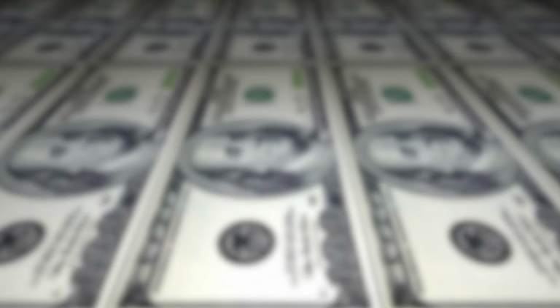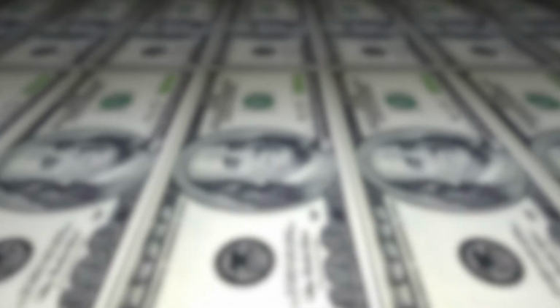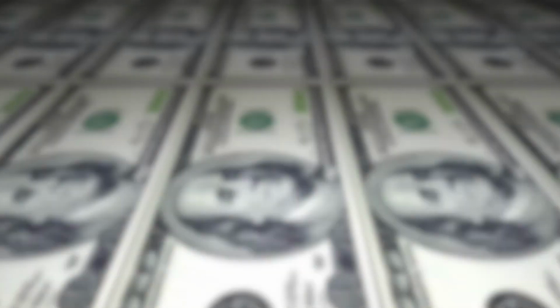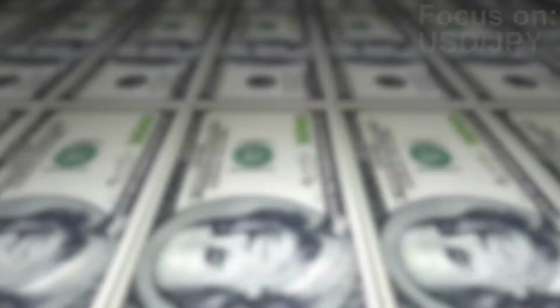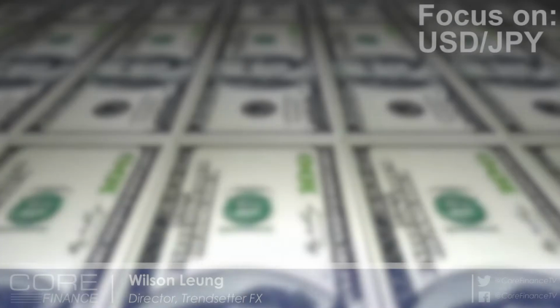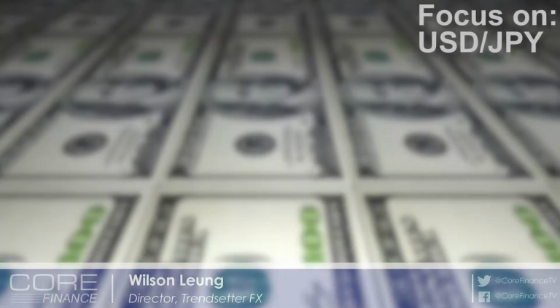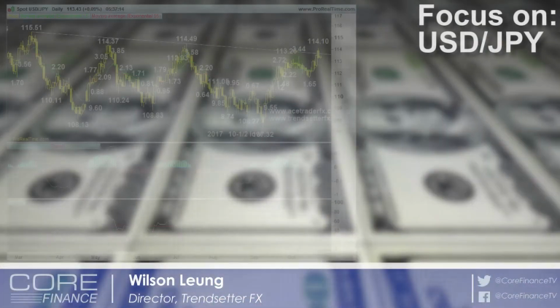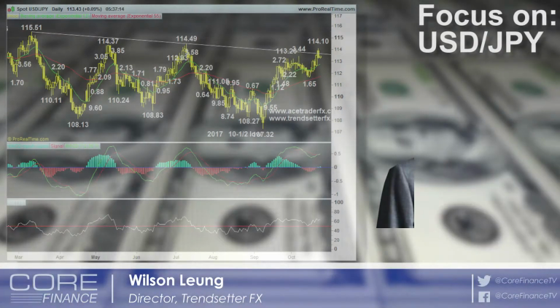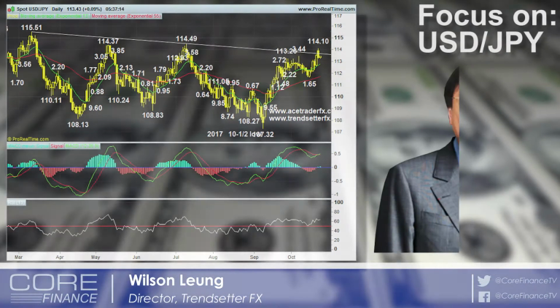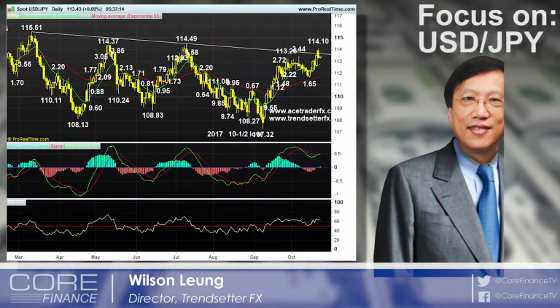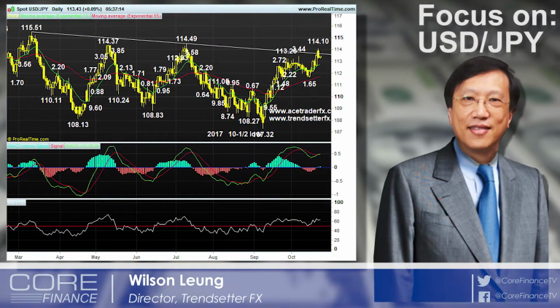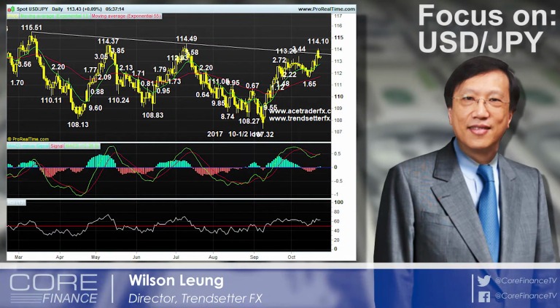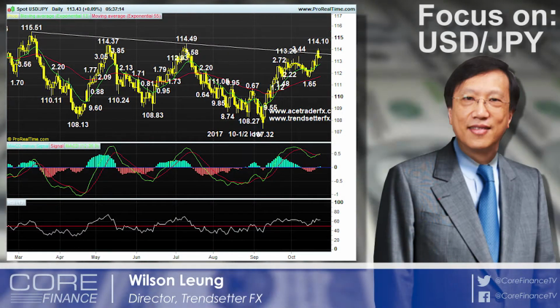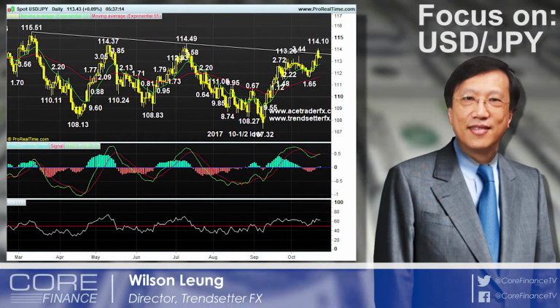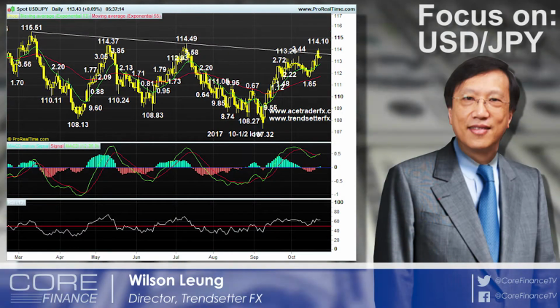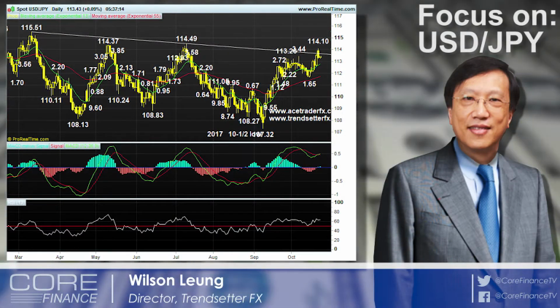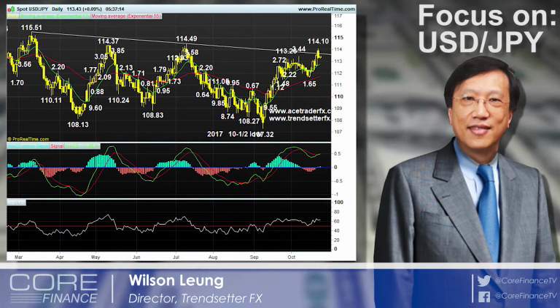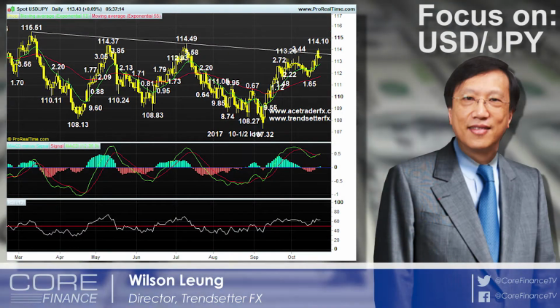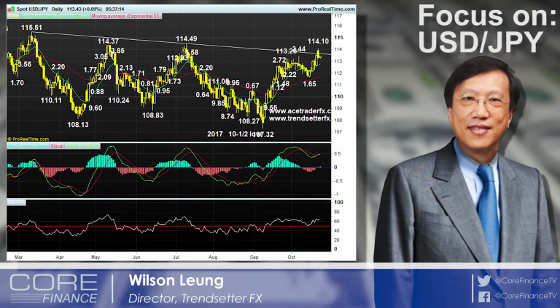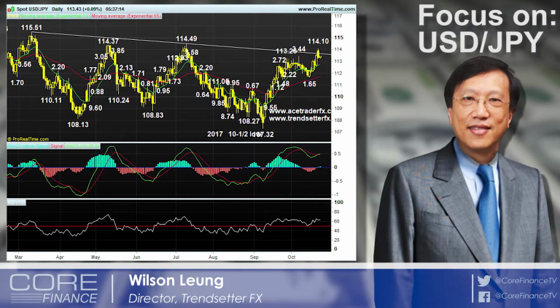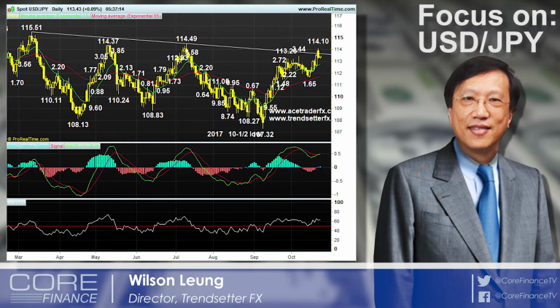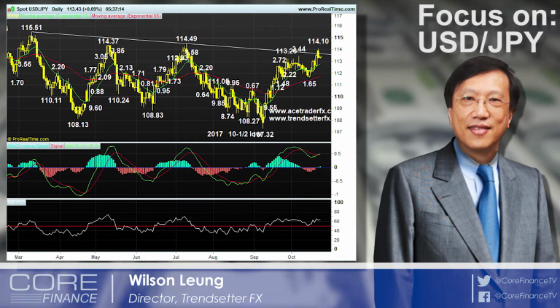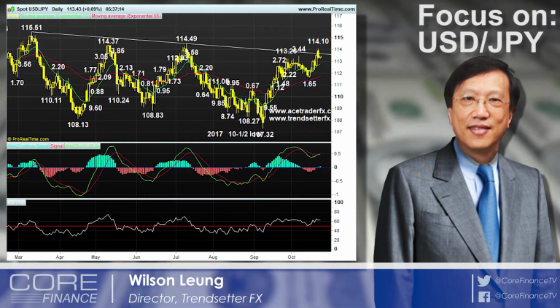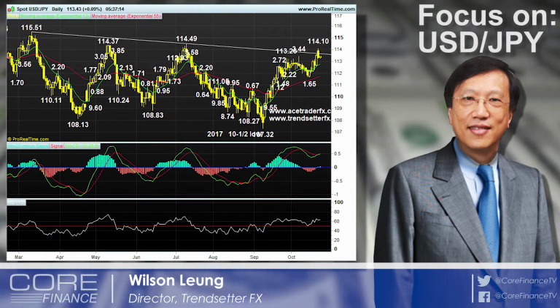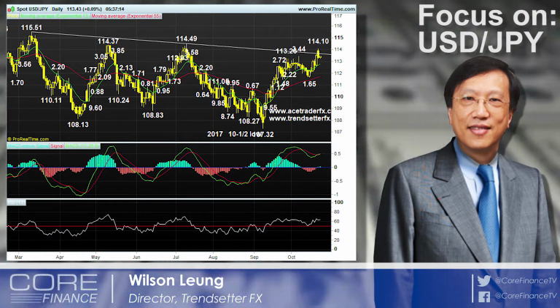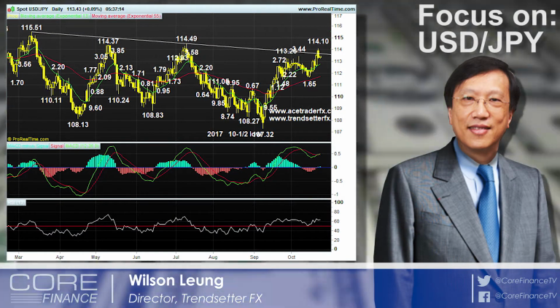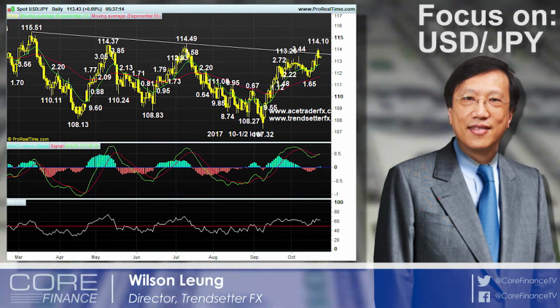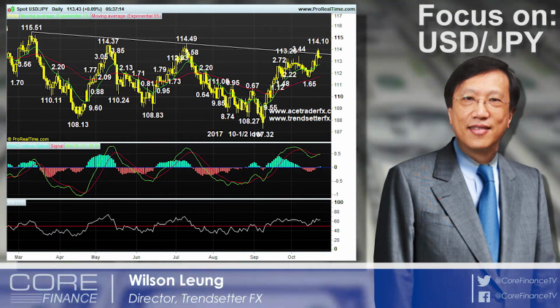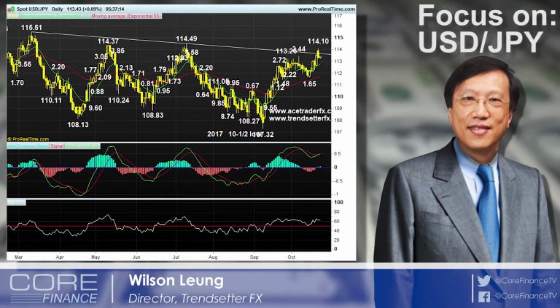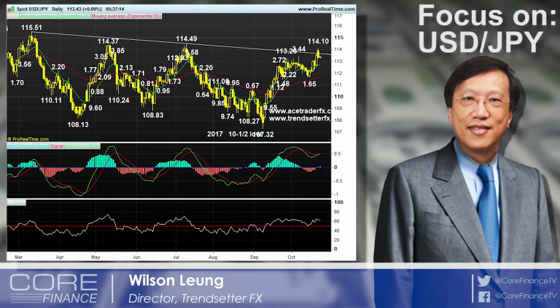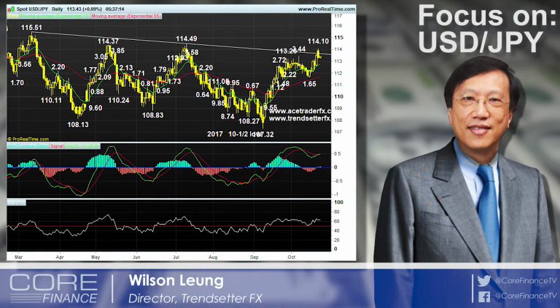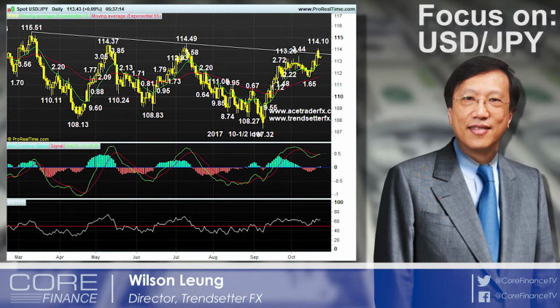Good morning. Call London TV. We'd like to discuss dollar-yen.